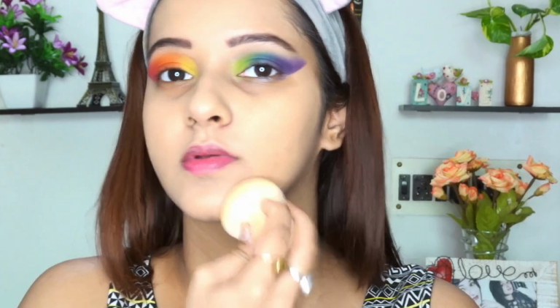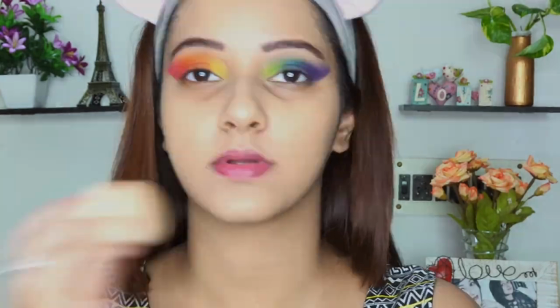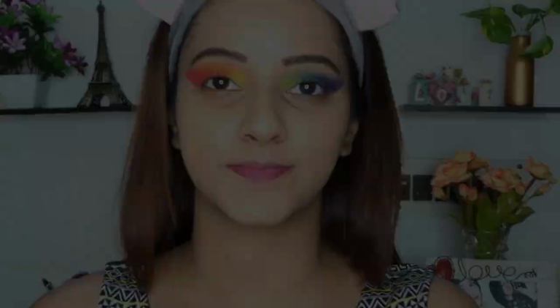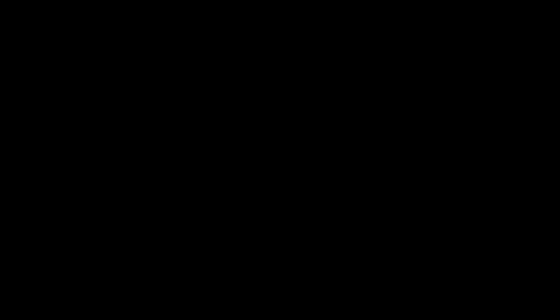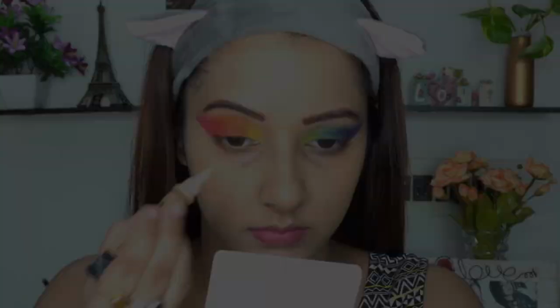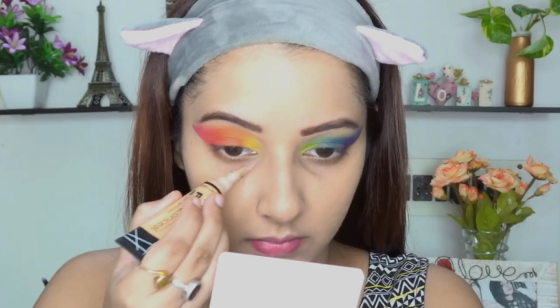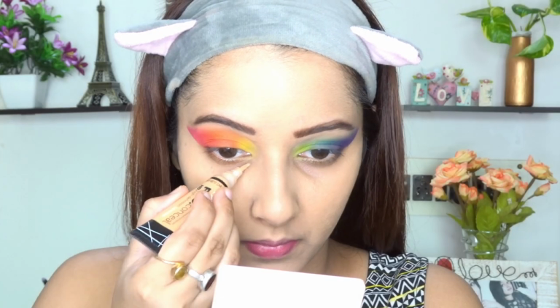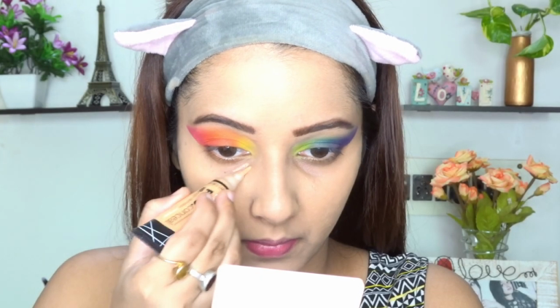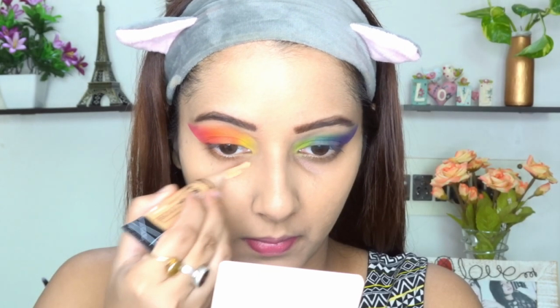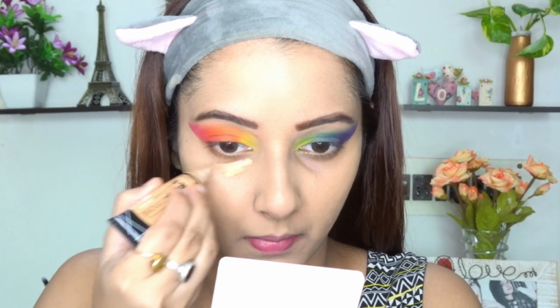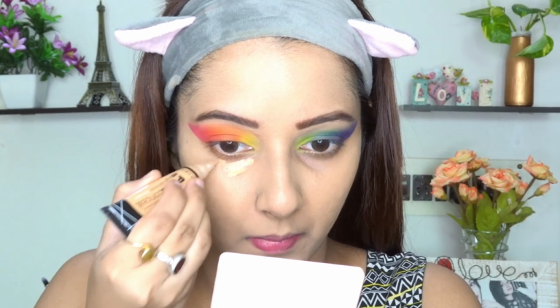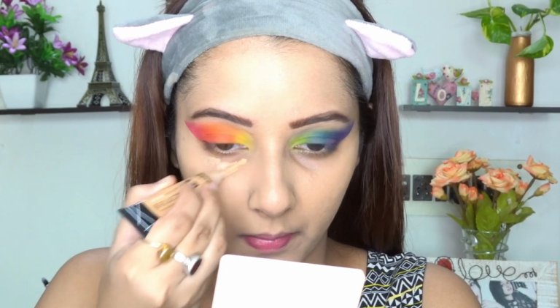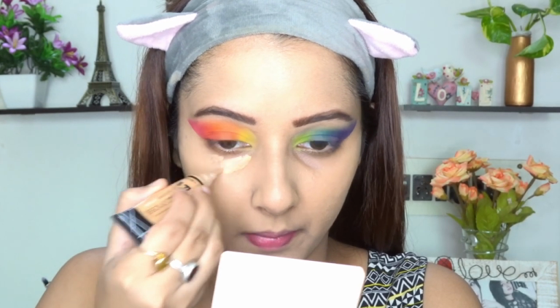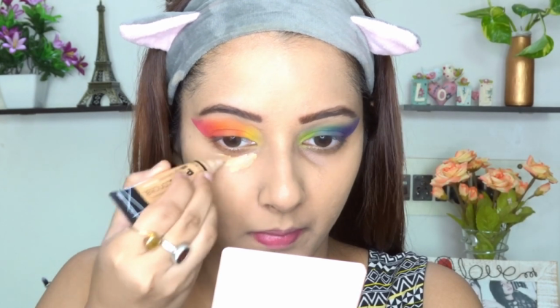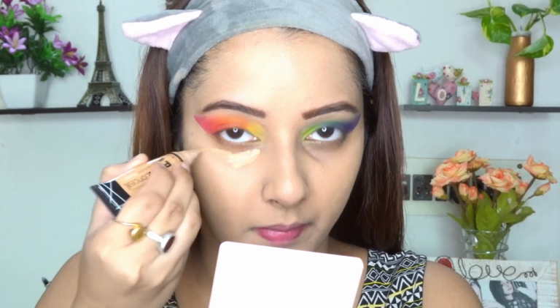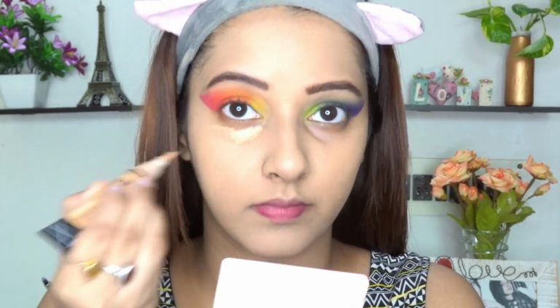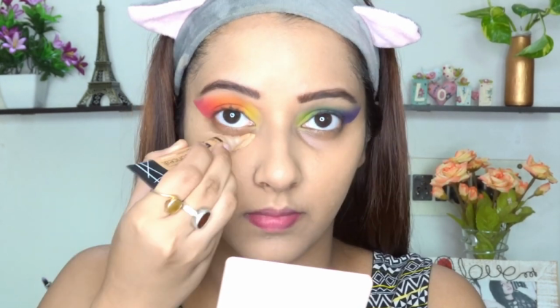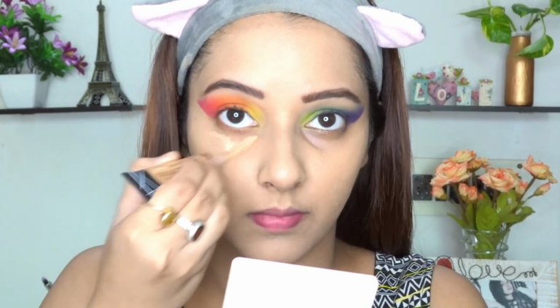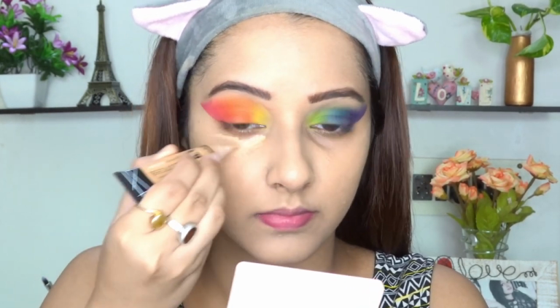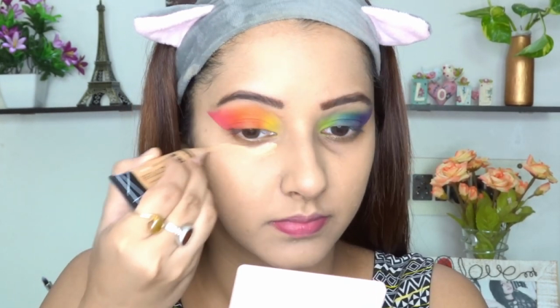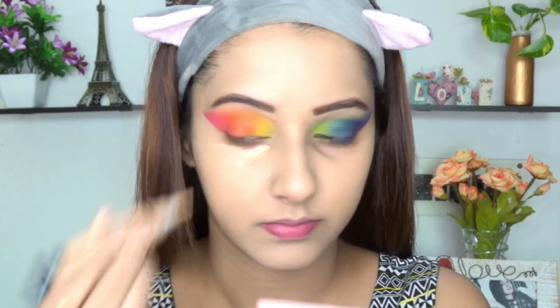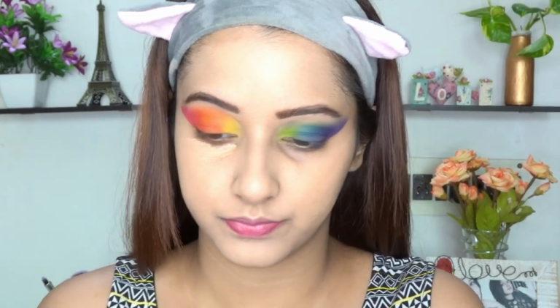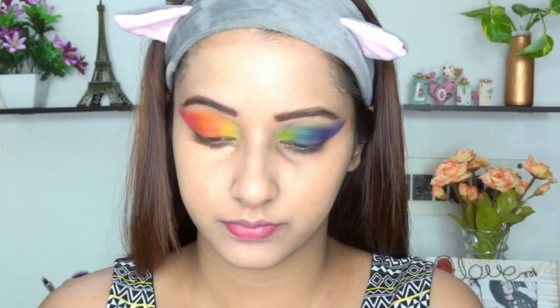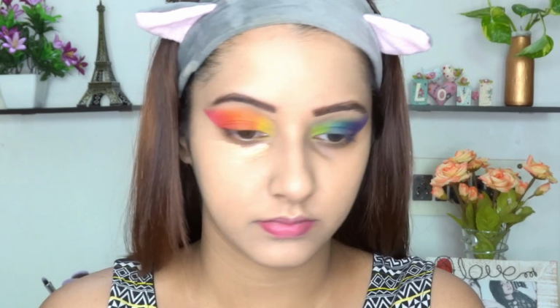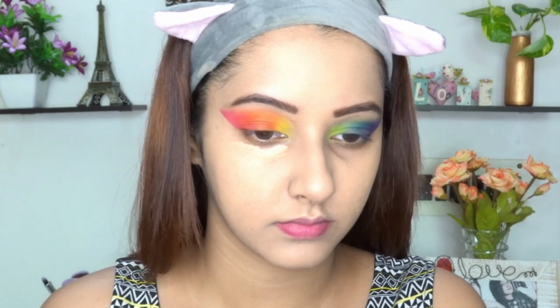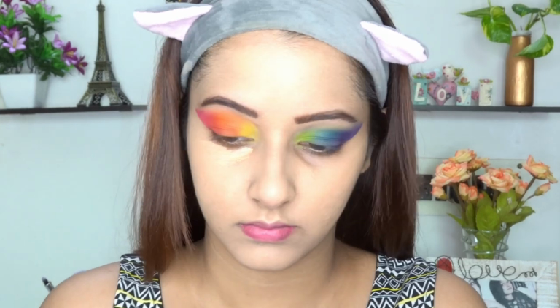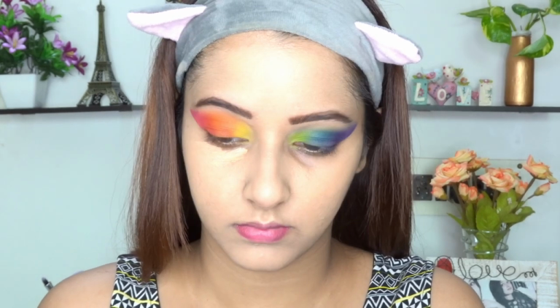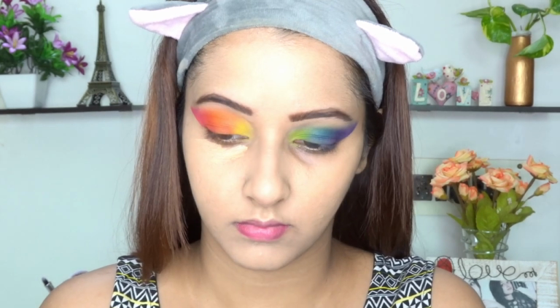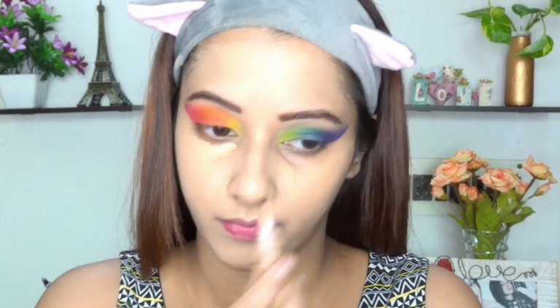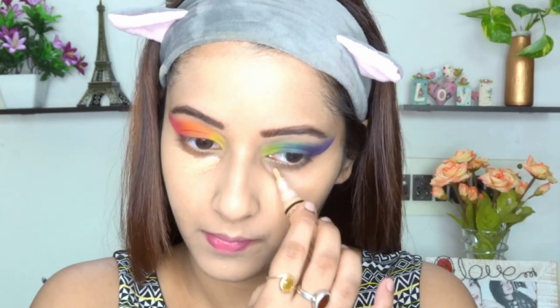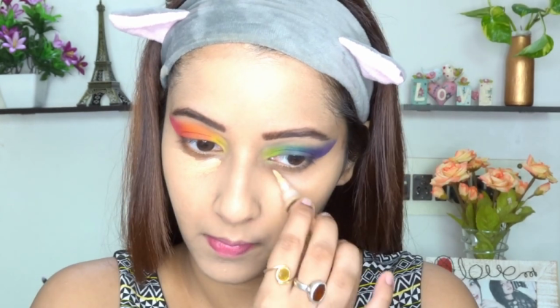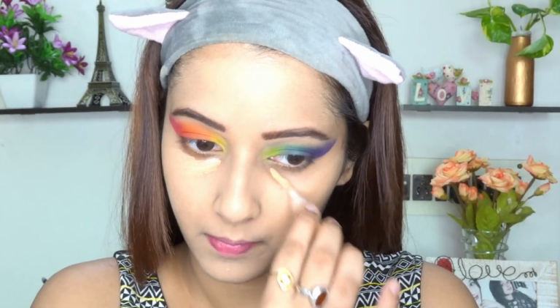I'm using the same concealer to conceal underneath my eyes and then baking it with the same Fit Me loose powder.